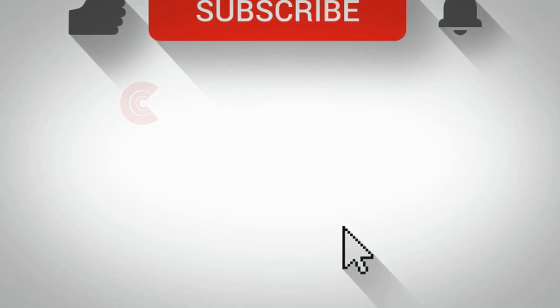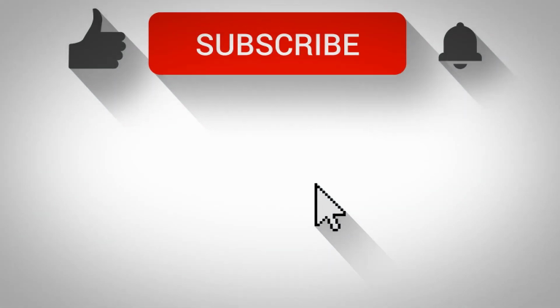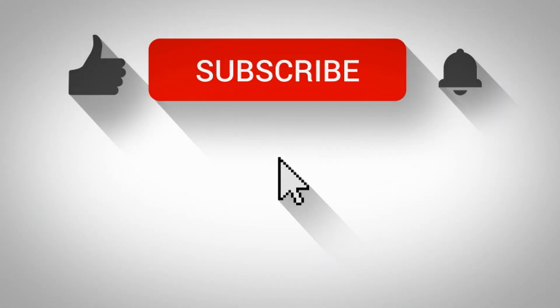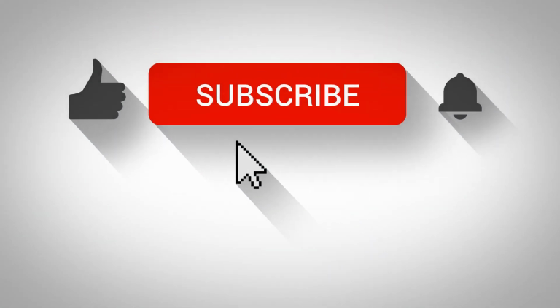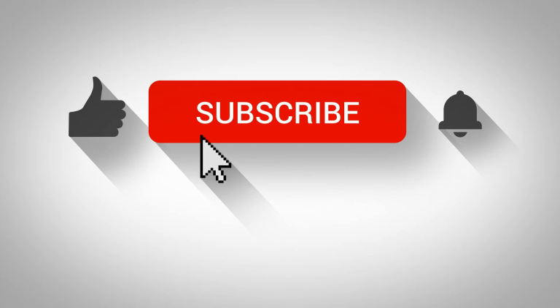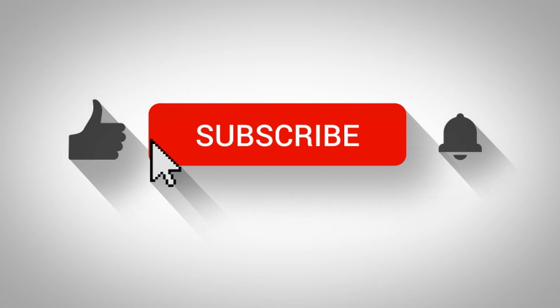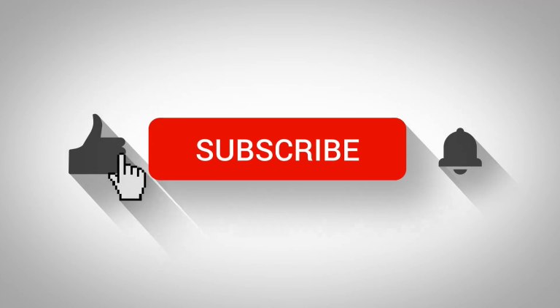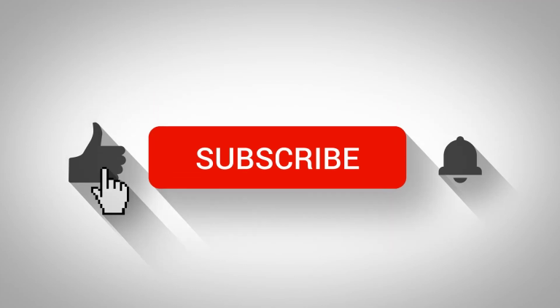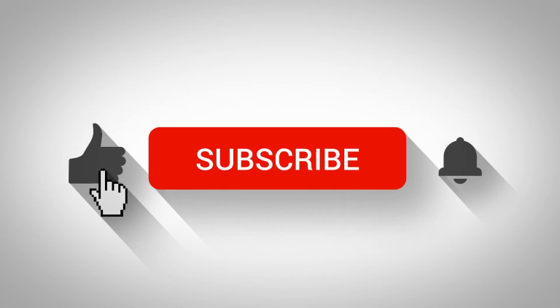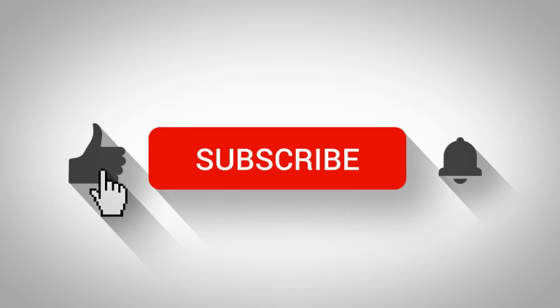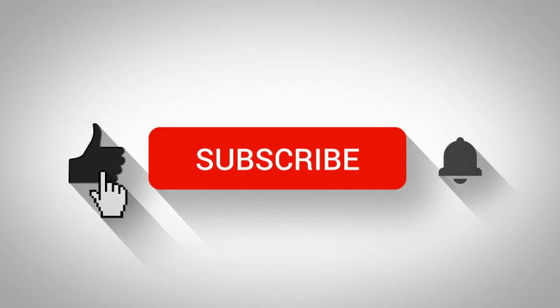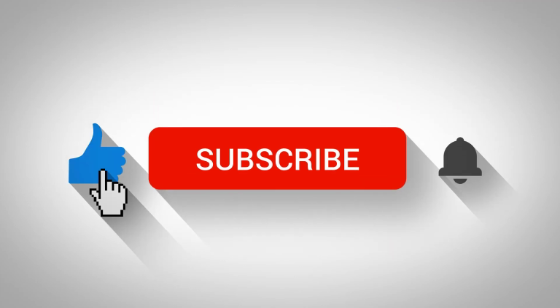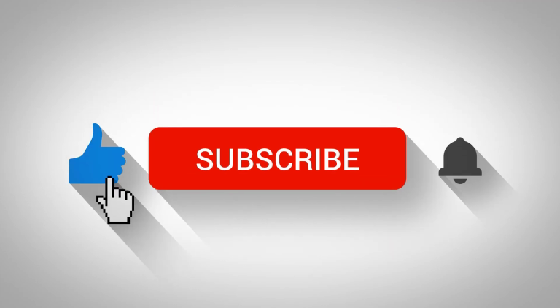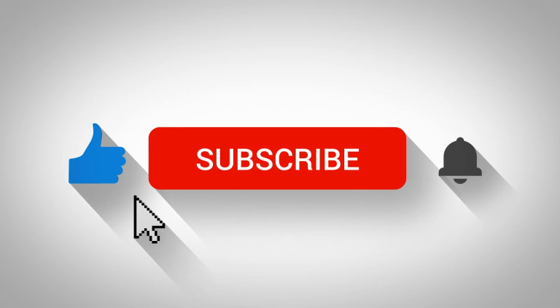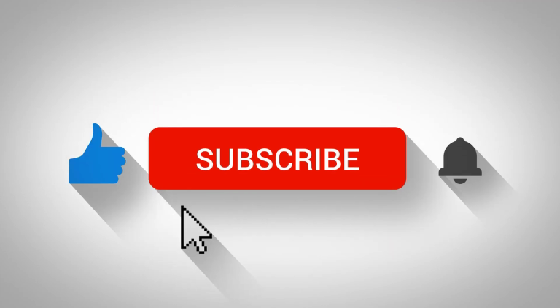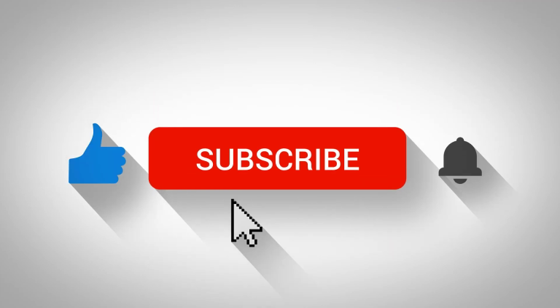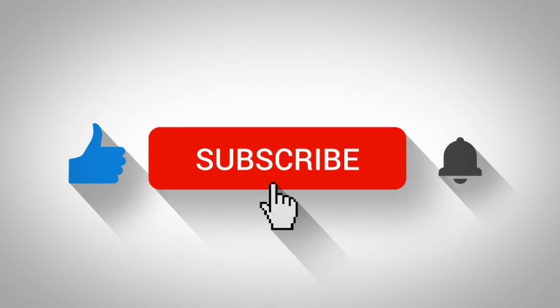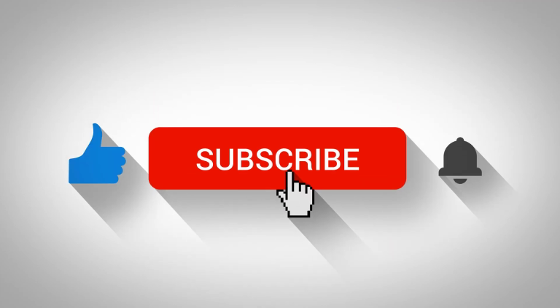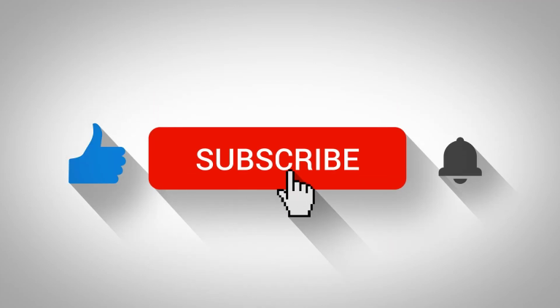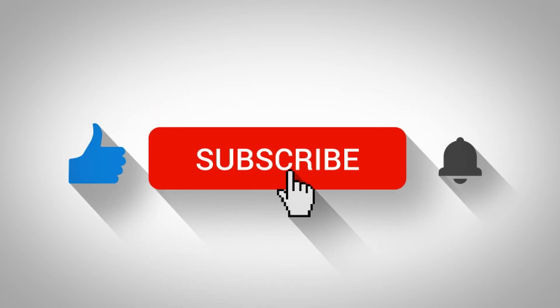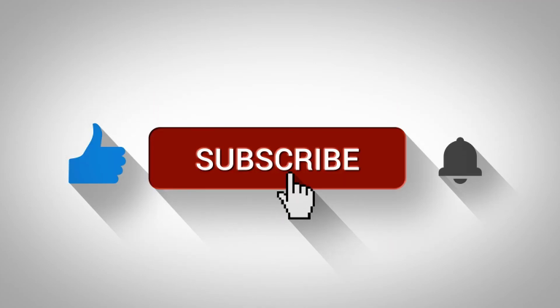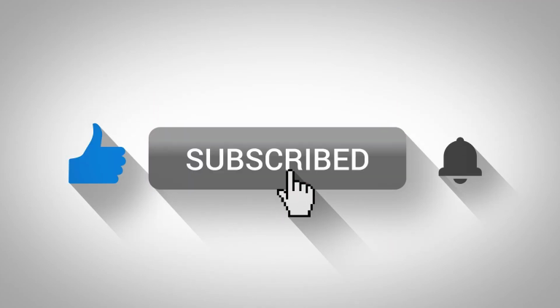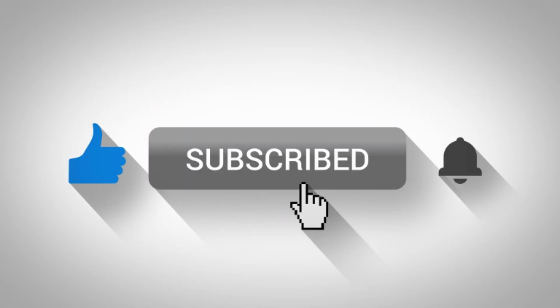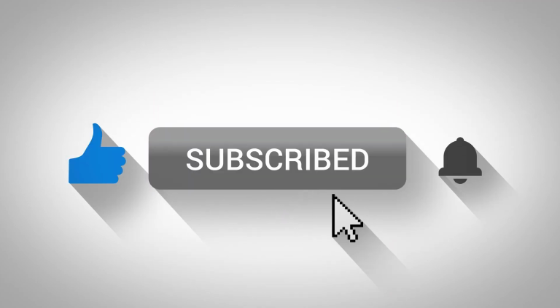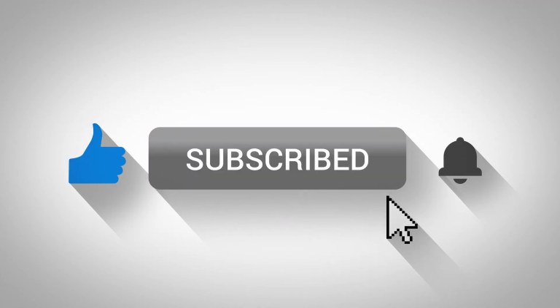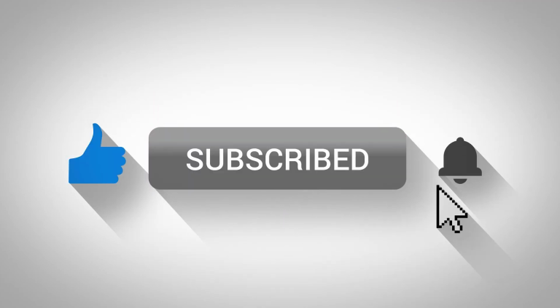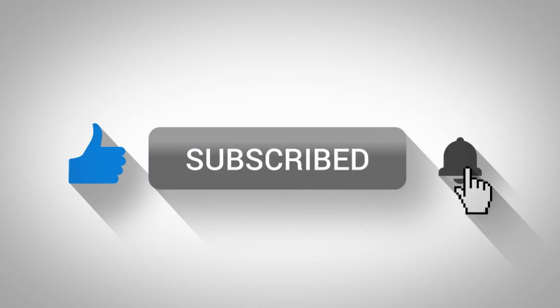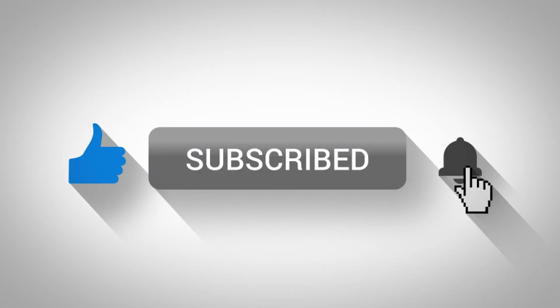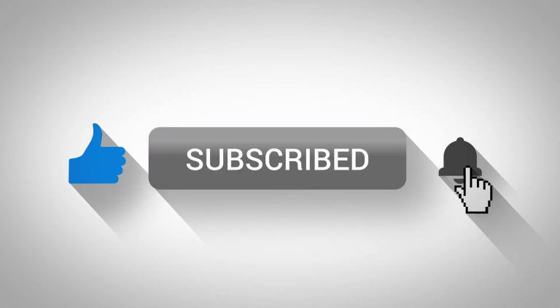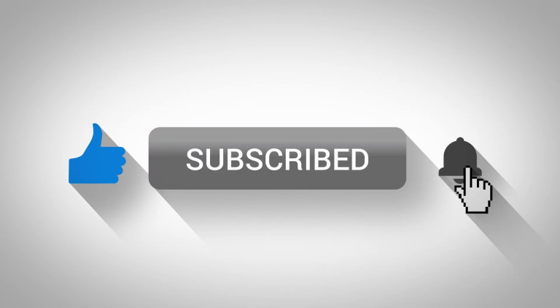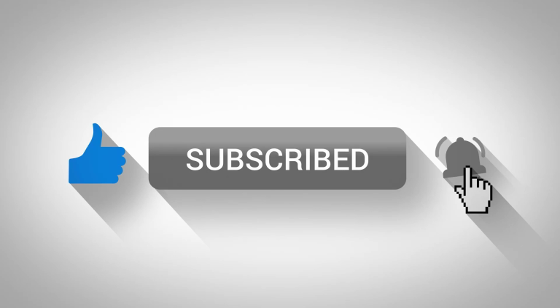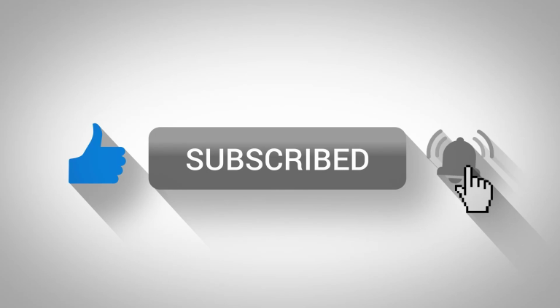Hey guys, if you like my videos, click on subscribe and give me a like, and don't forget the bell so you can get notified of new ones.